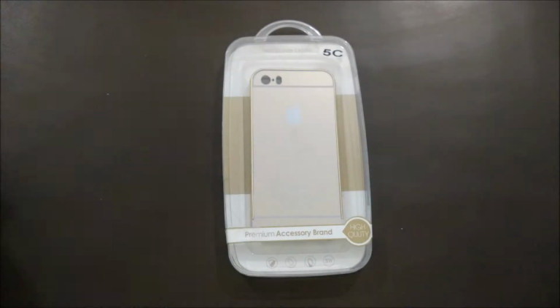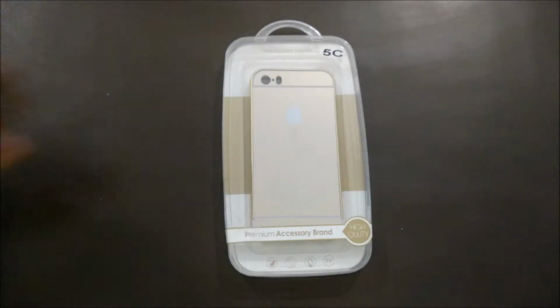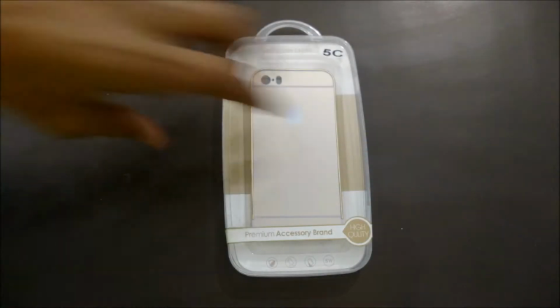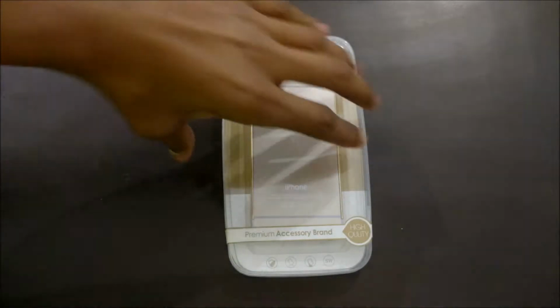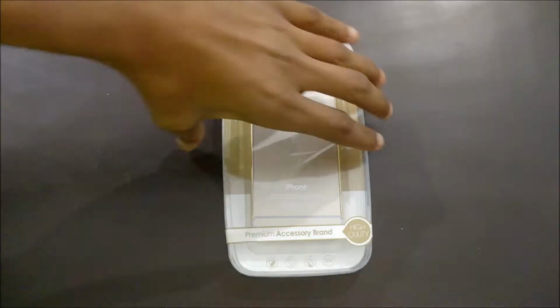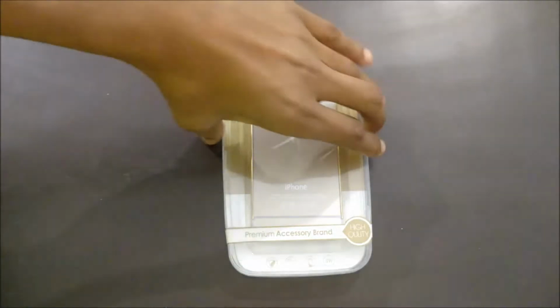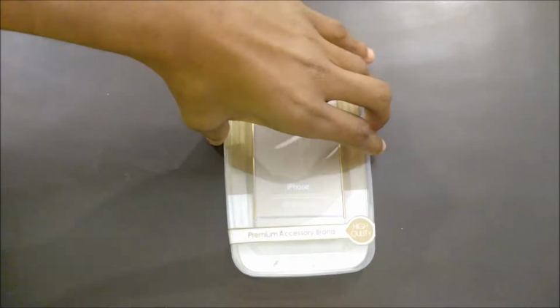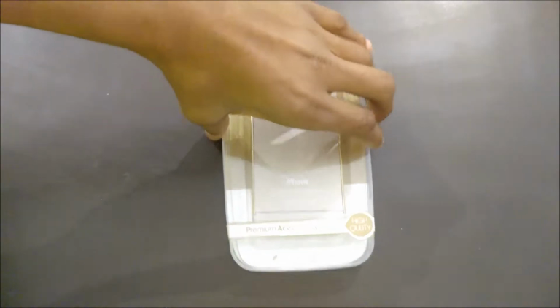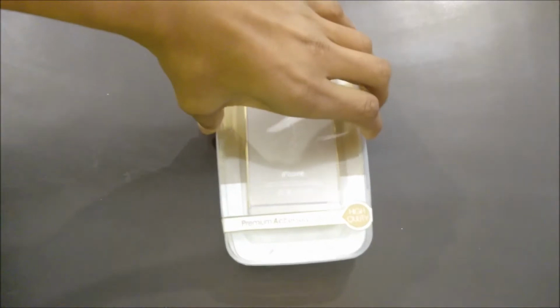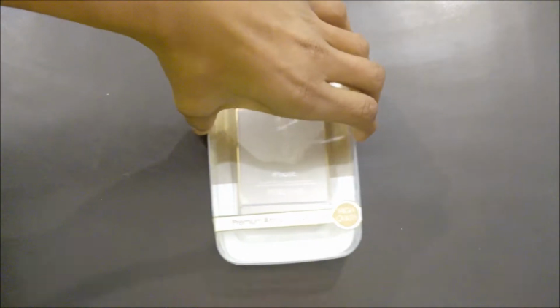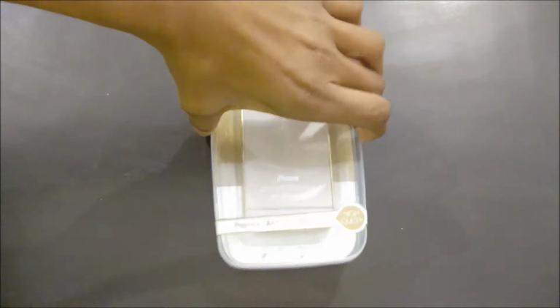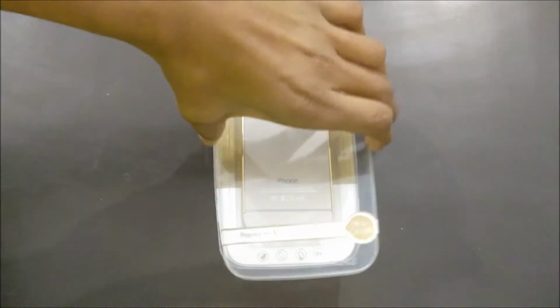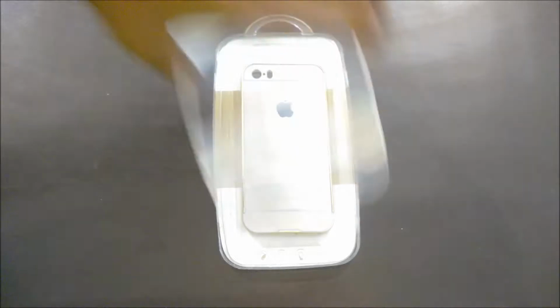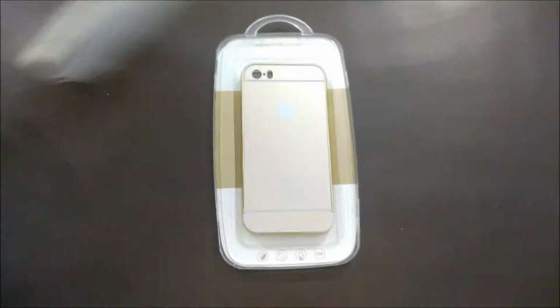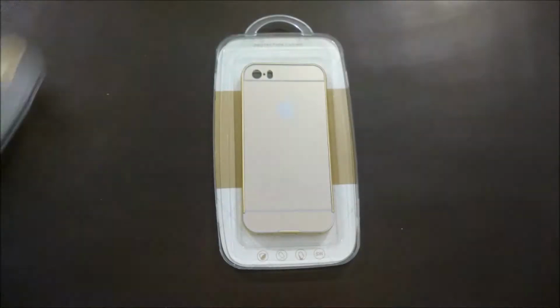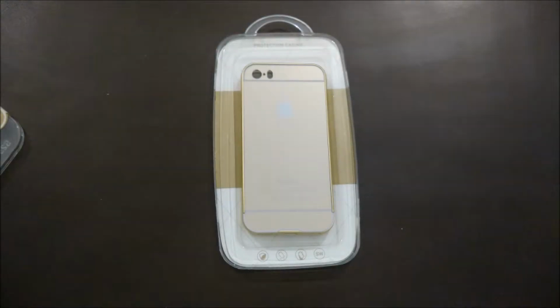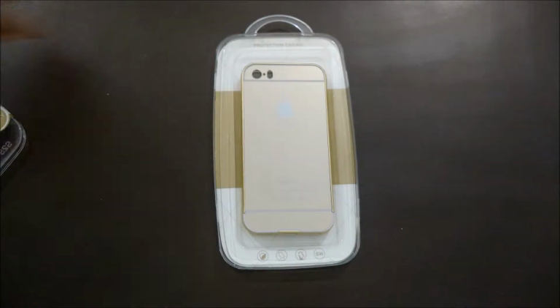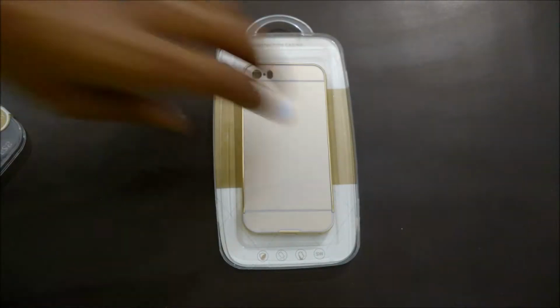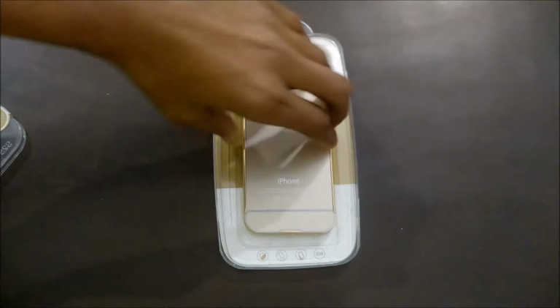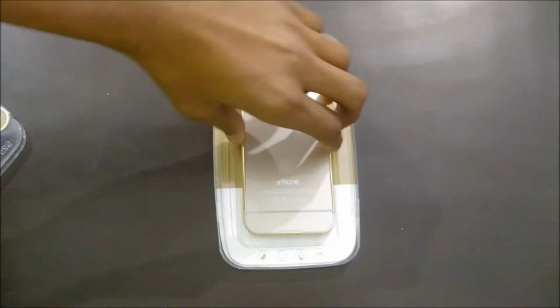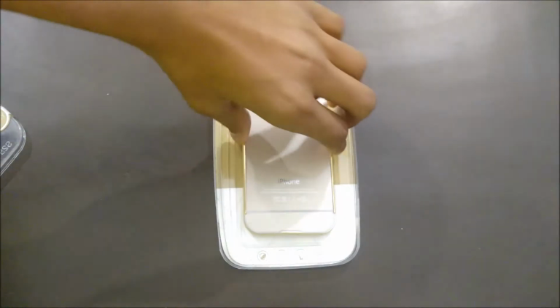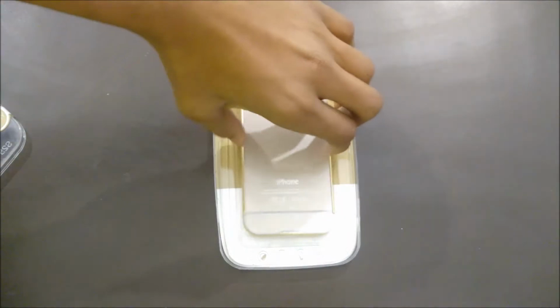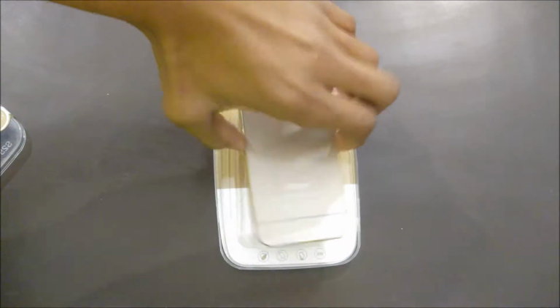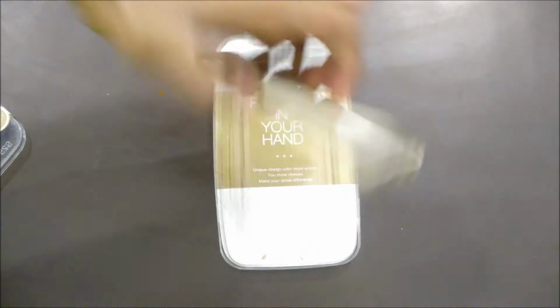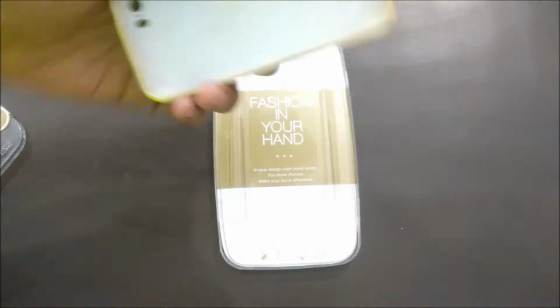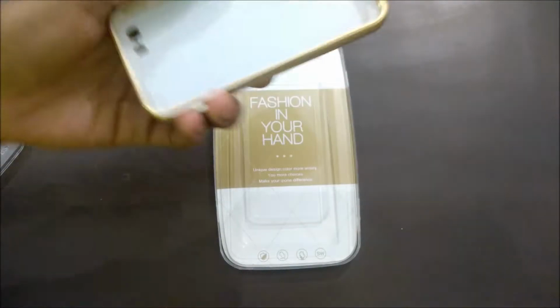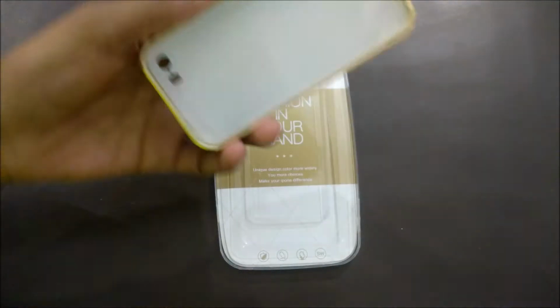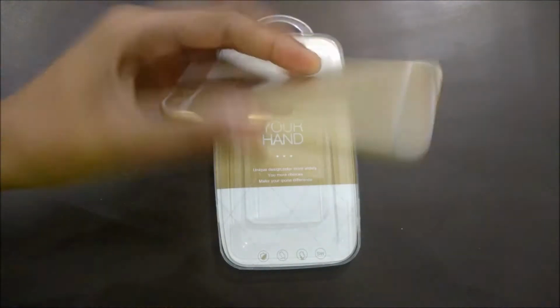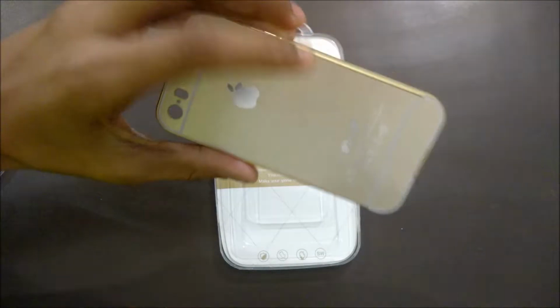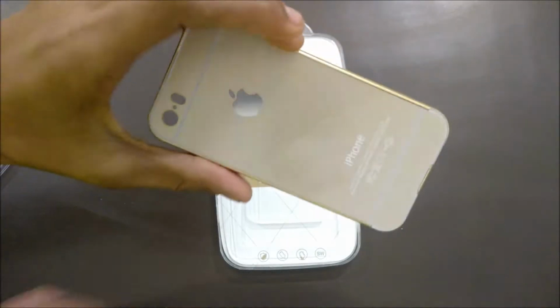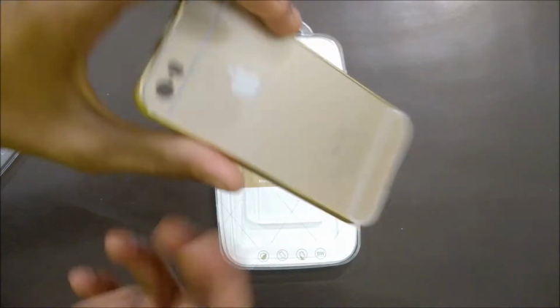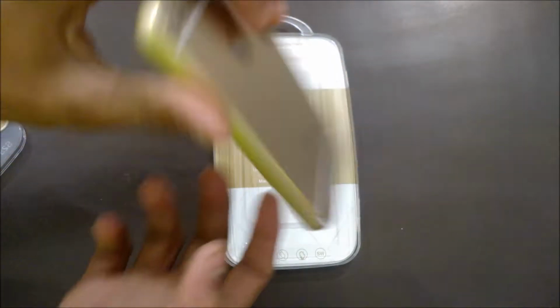Opening up the packaging, we got the case itself which looks very high quality and premium in our hands.